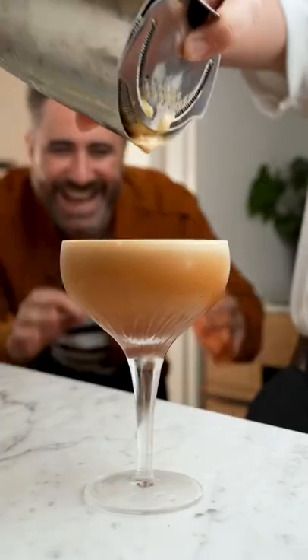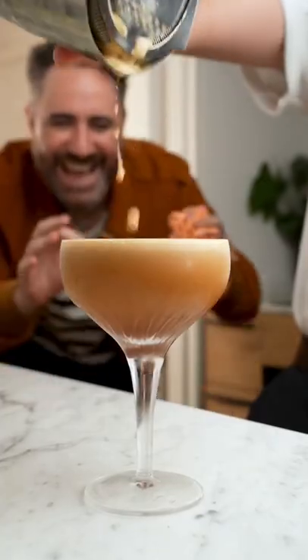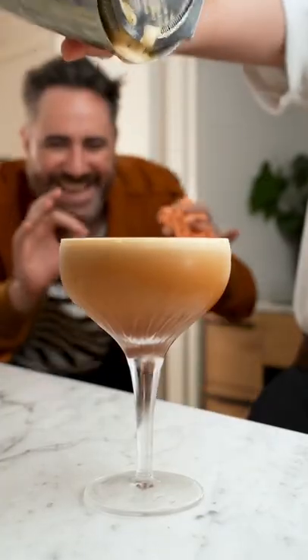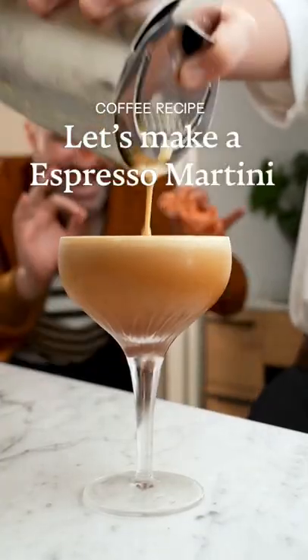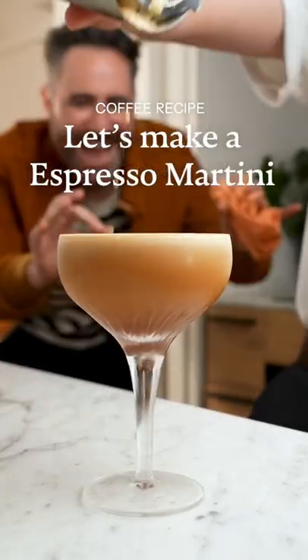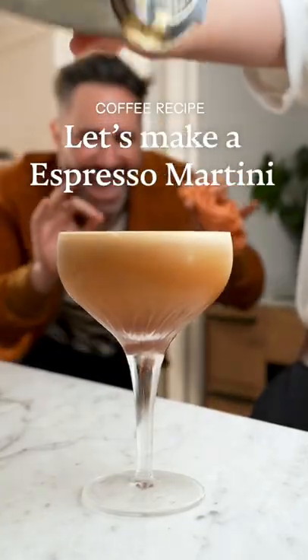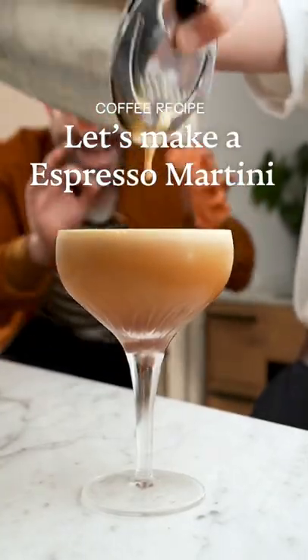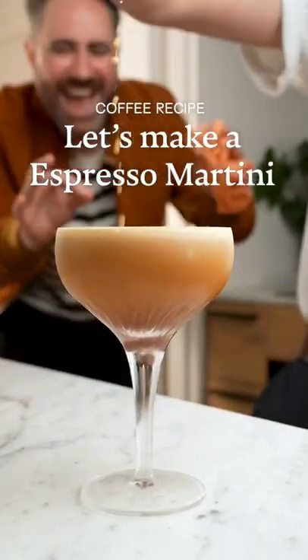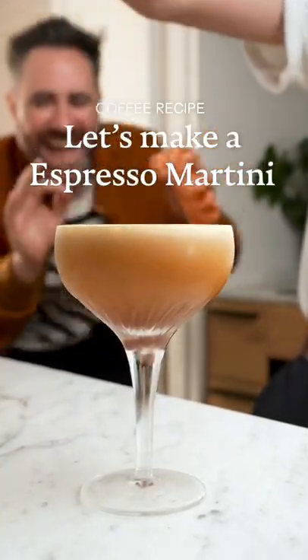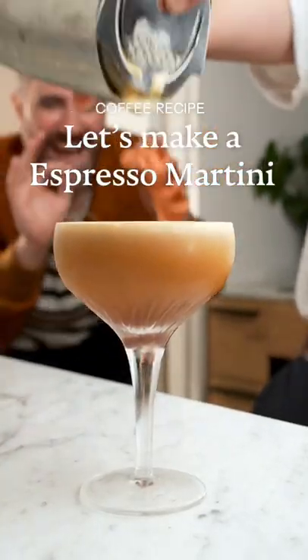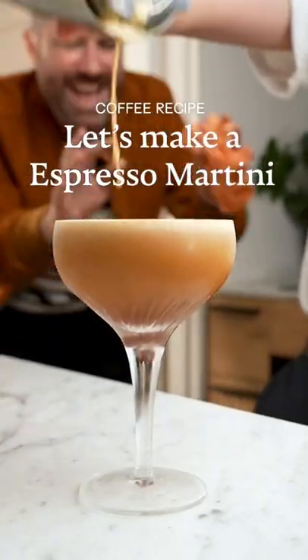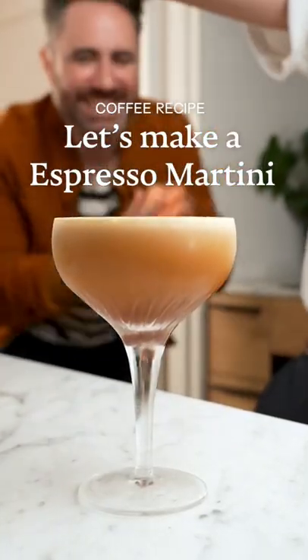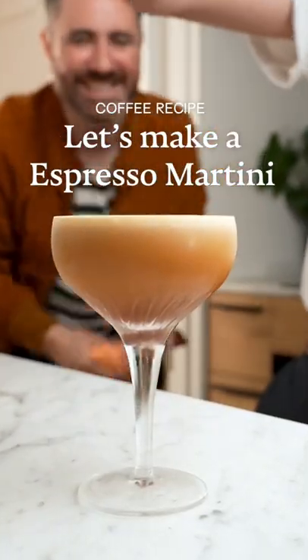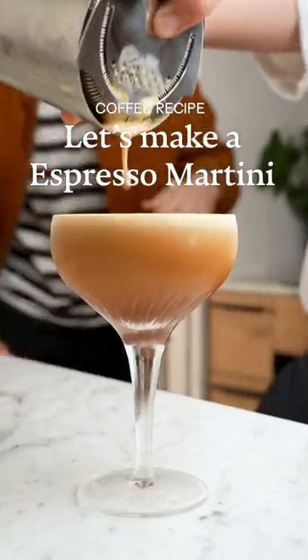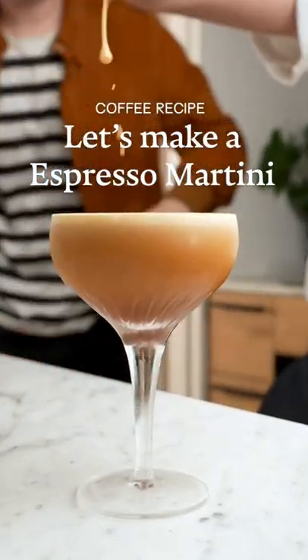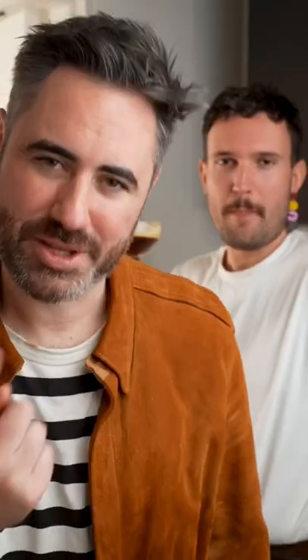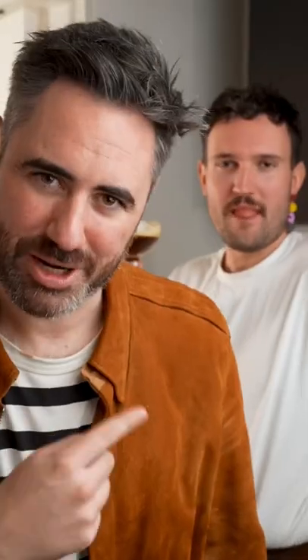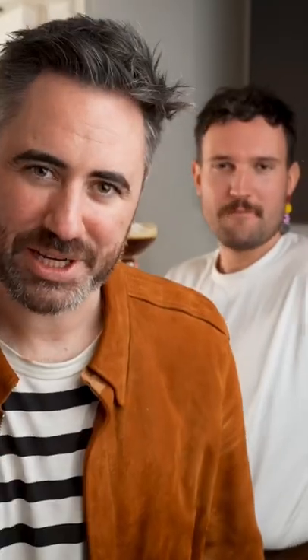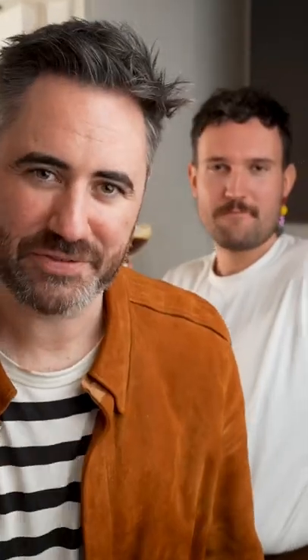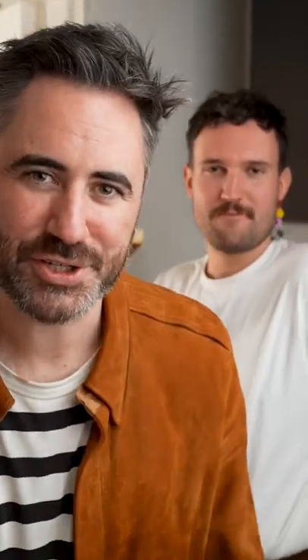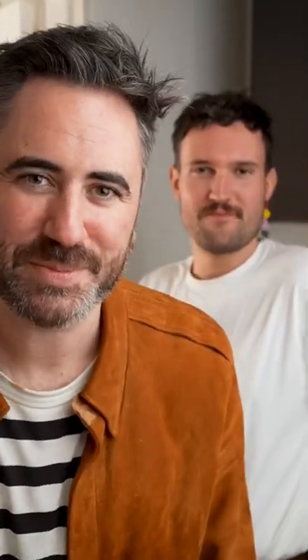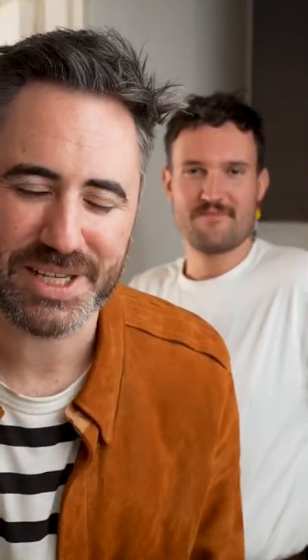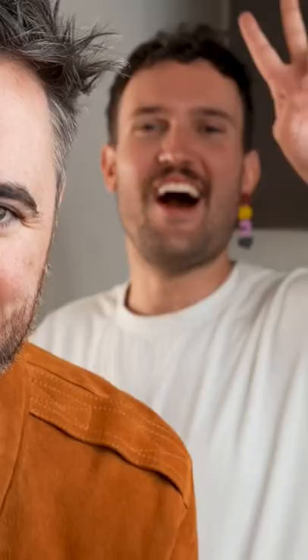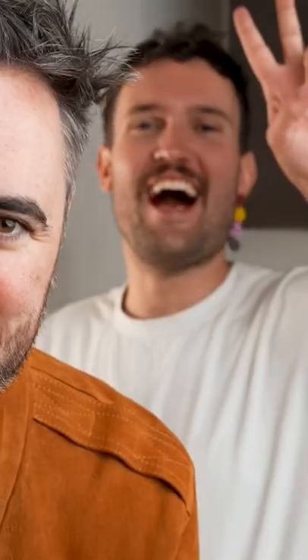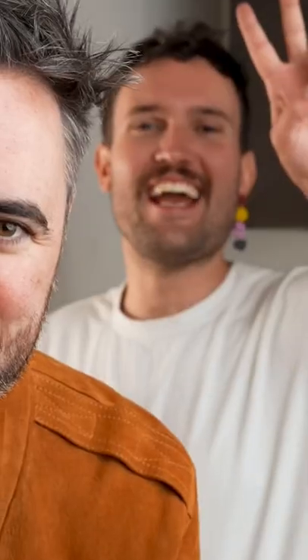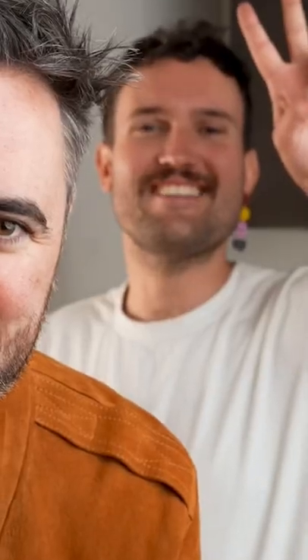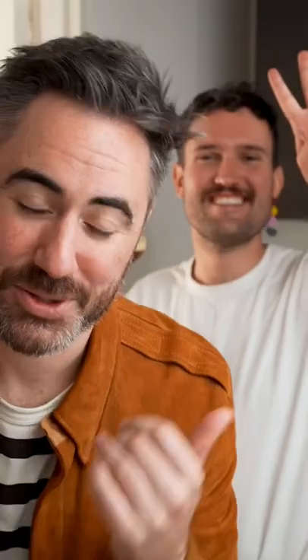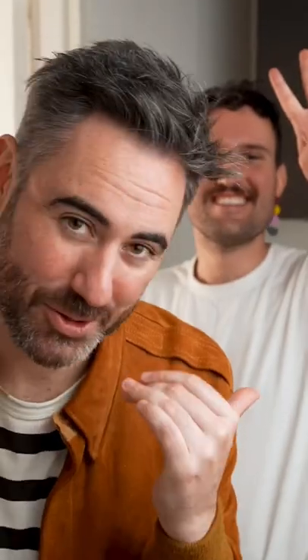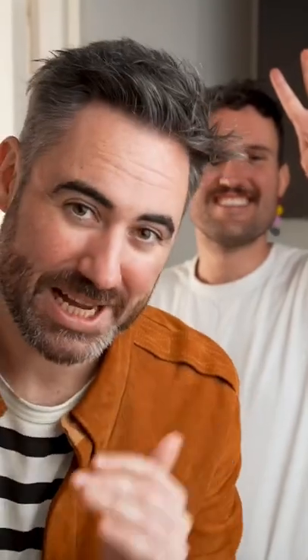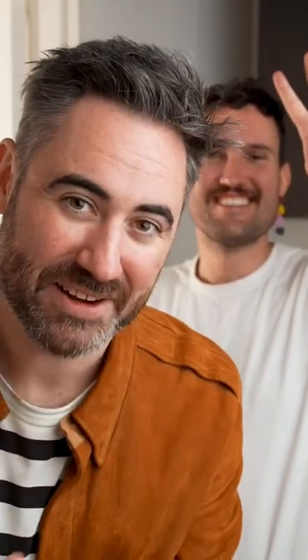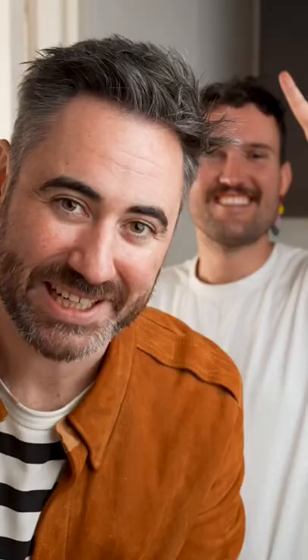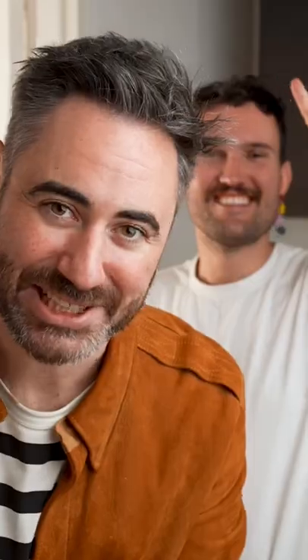I'm gonna show you how to make the creamiest espresso martini with creamy confusion himself. Hi! It's already half finished.